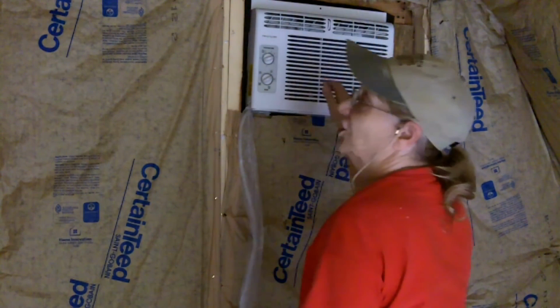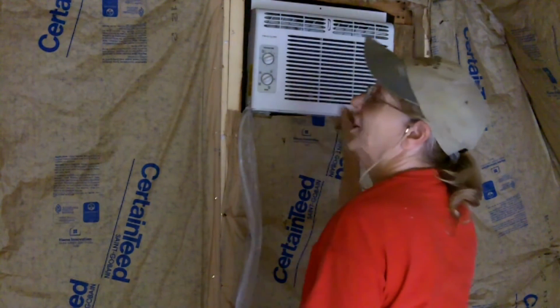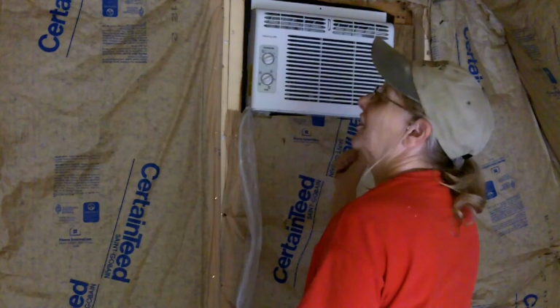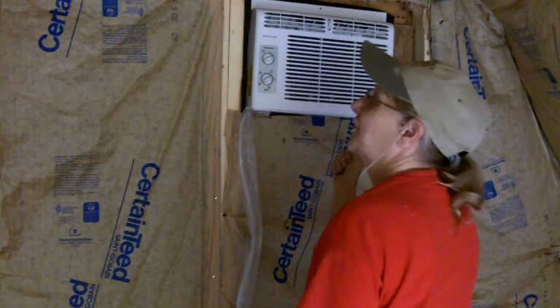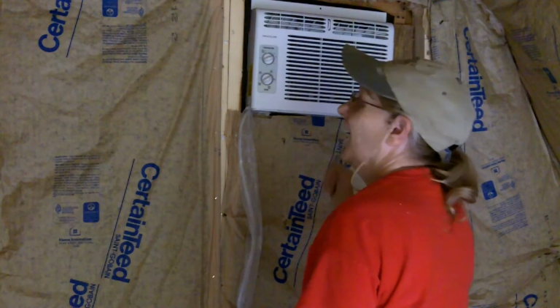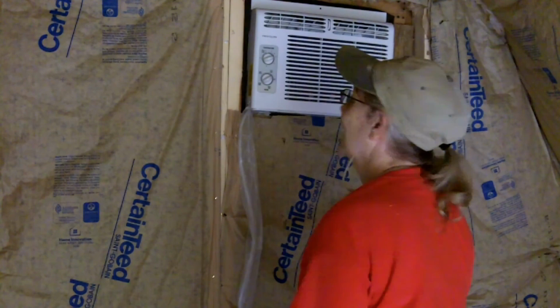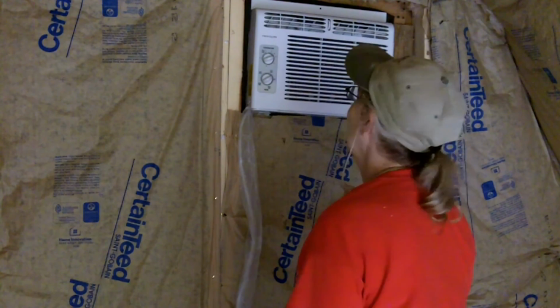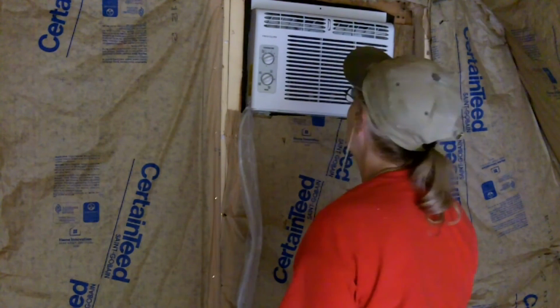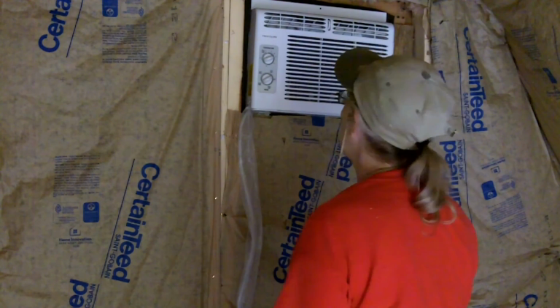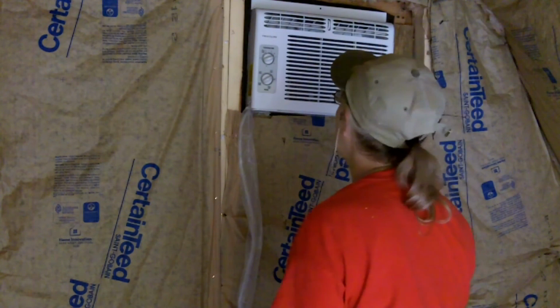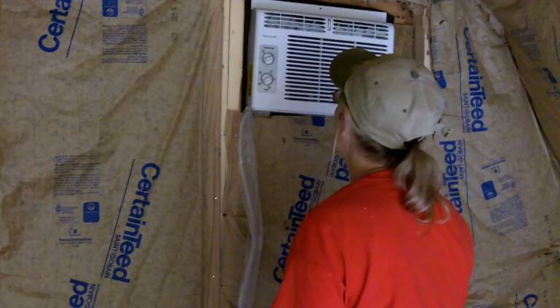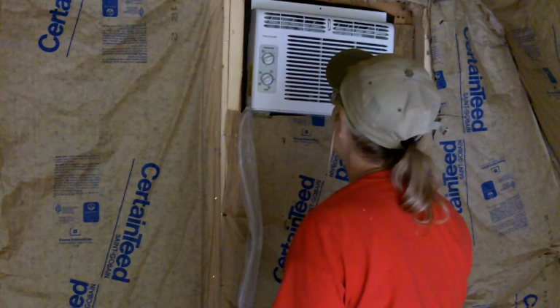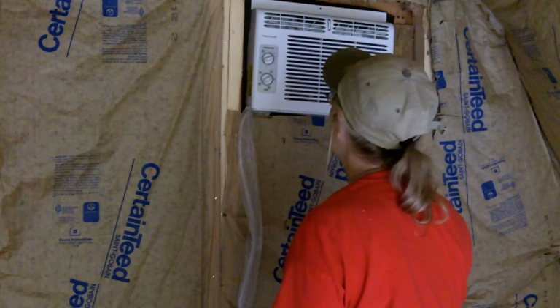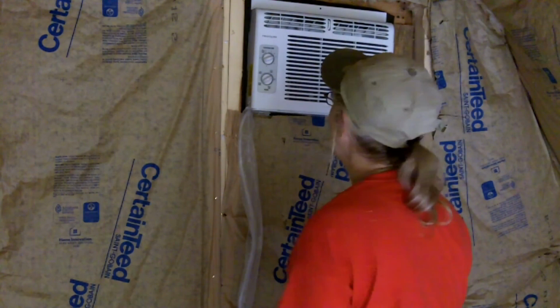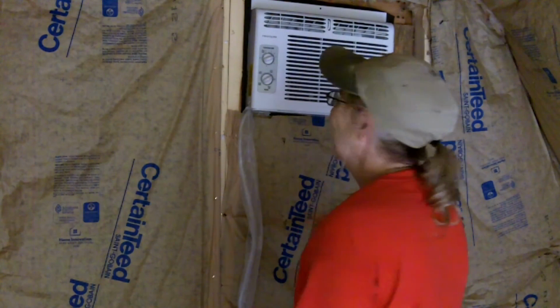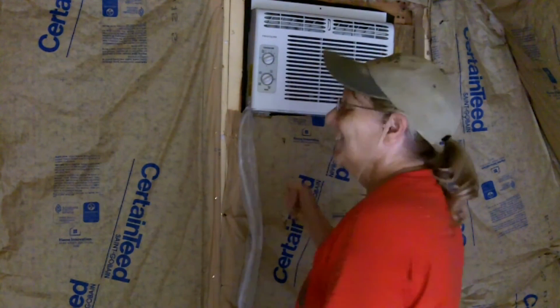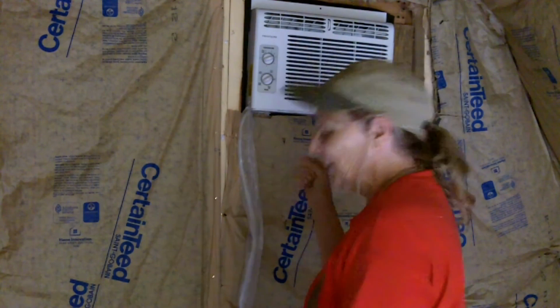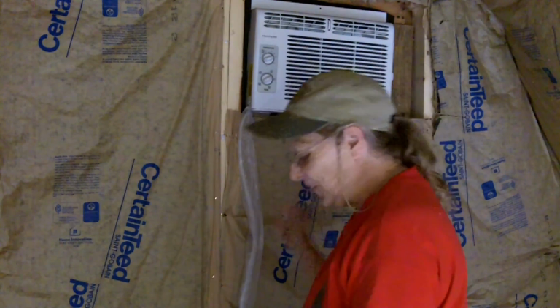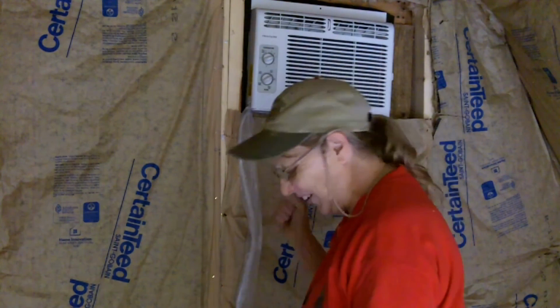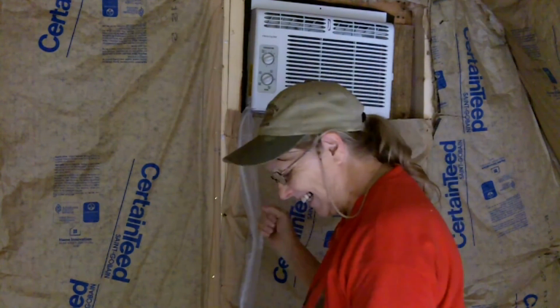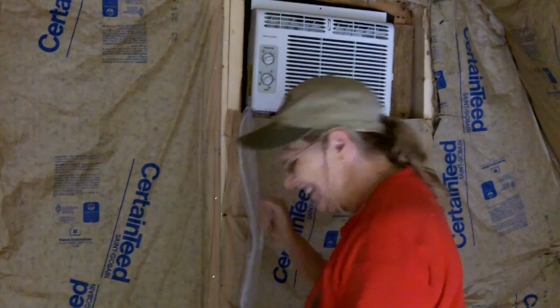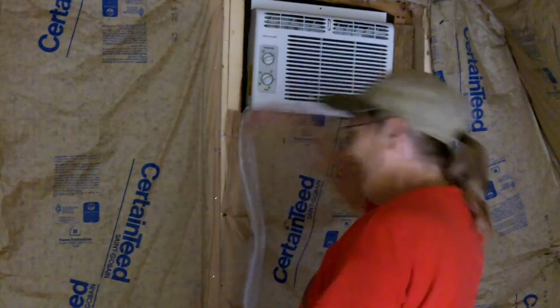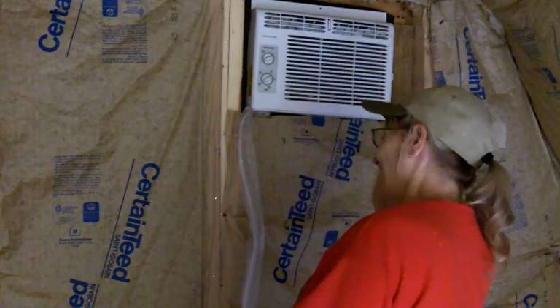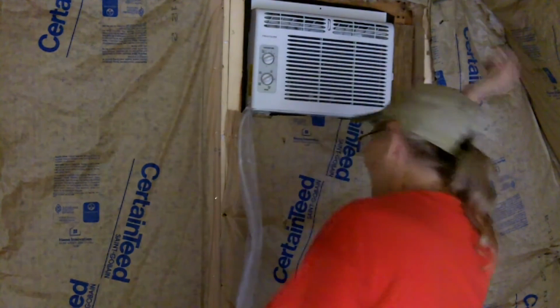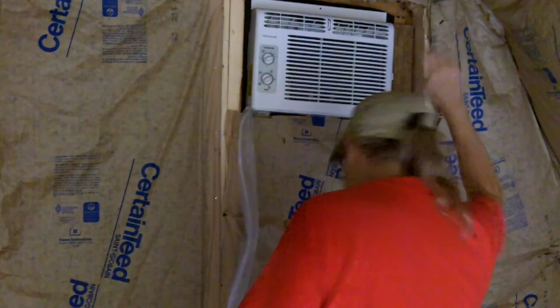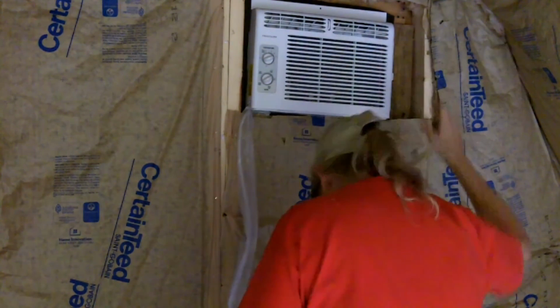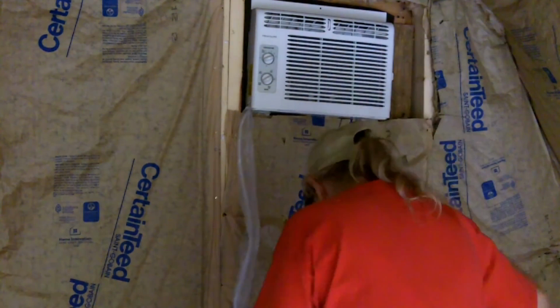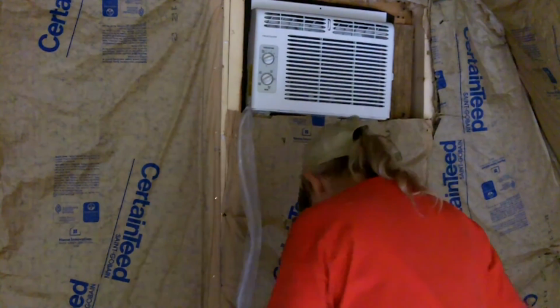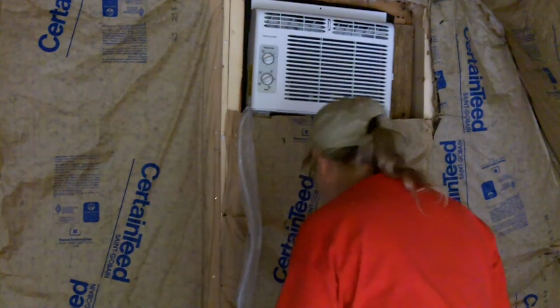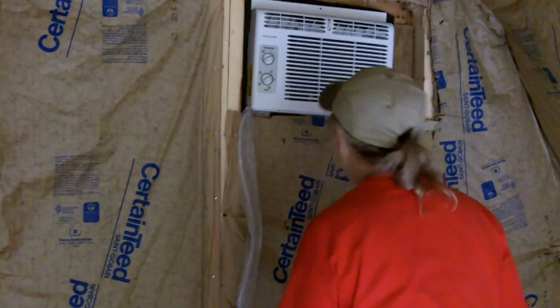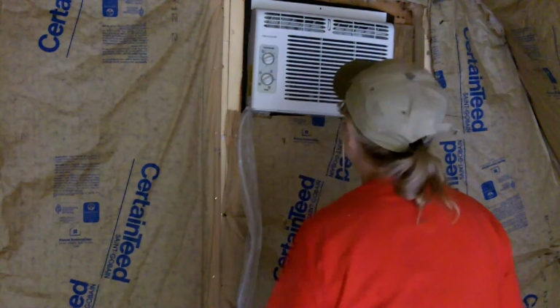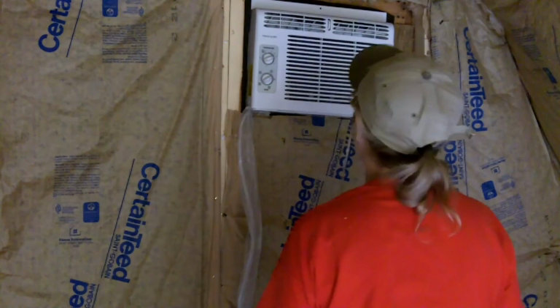Yes! I can have air conditioning while I'm working. Yahoo! Woo! Oh yeah!